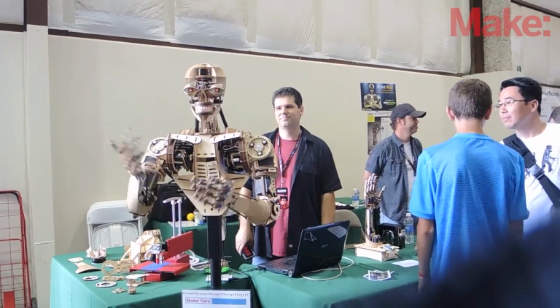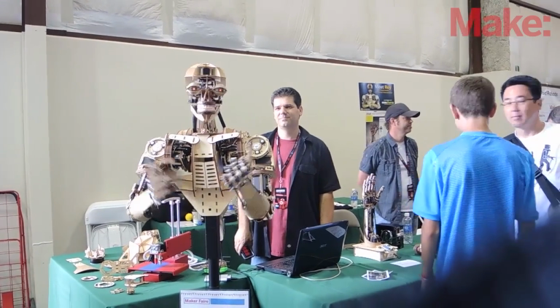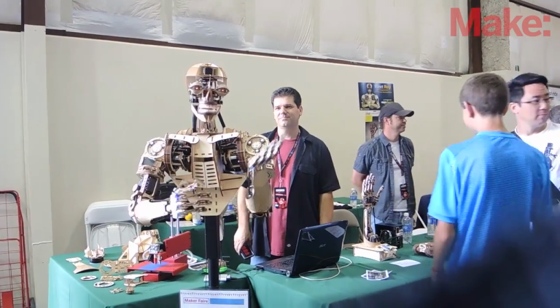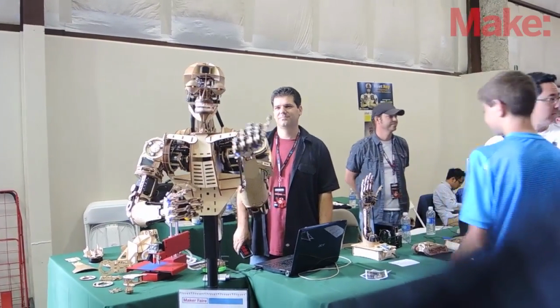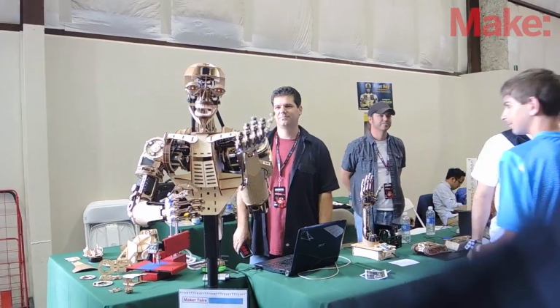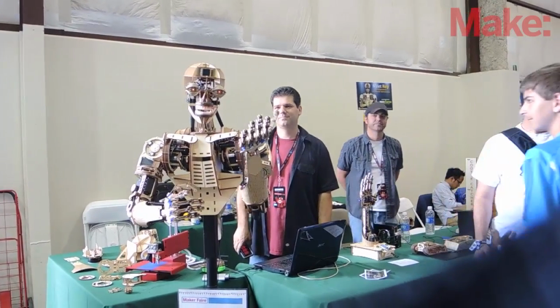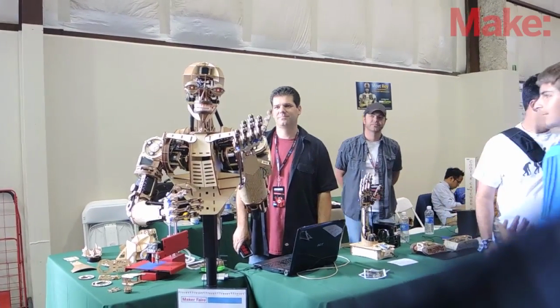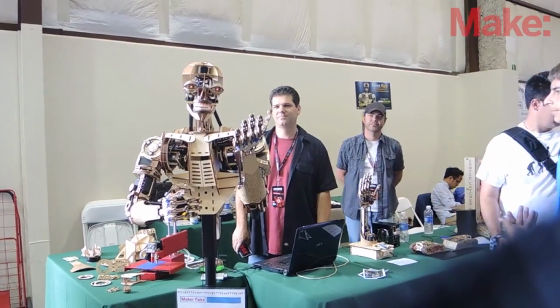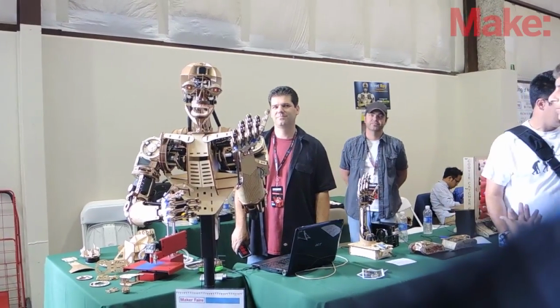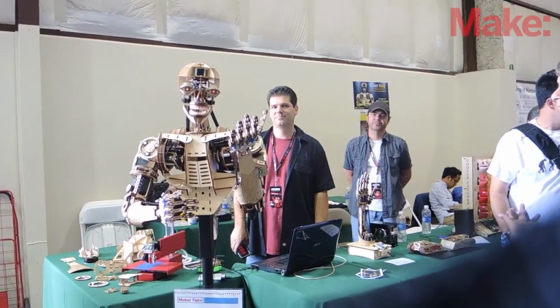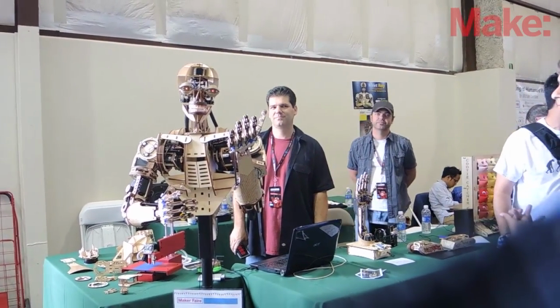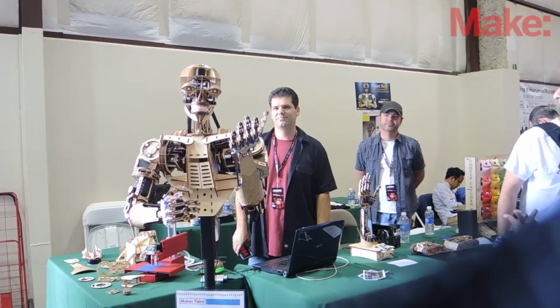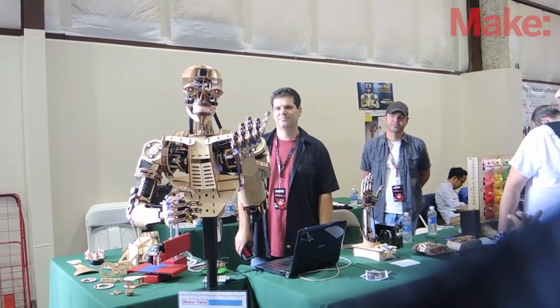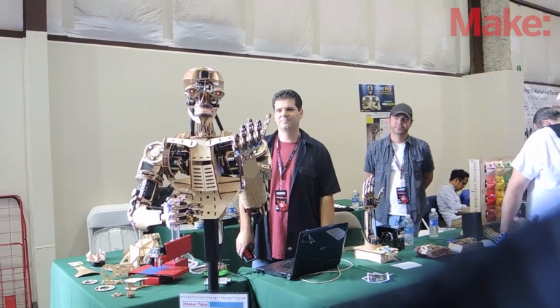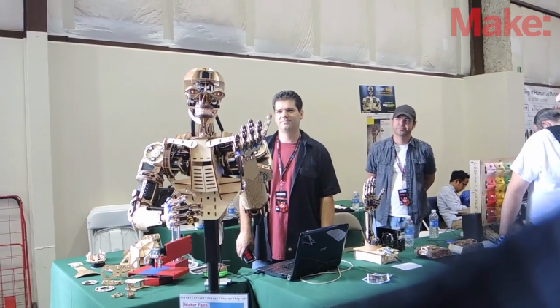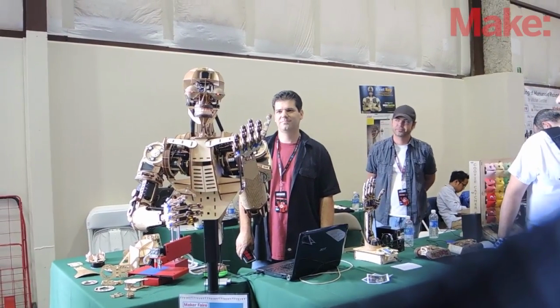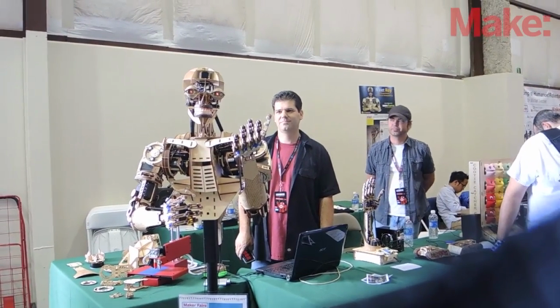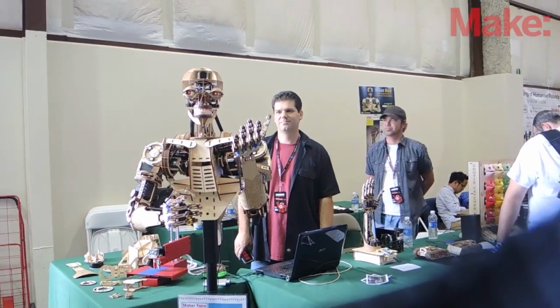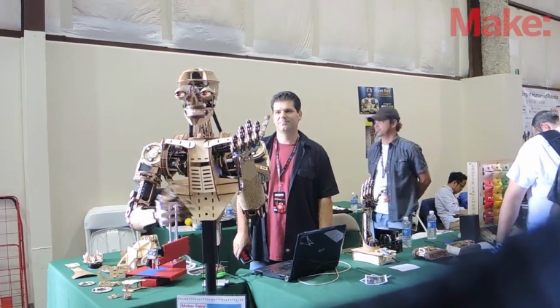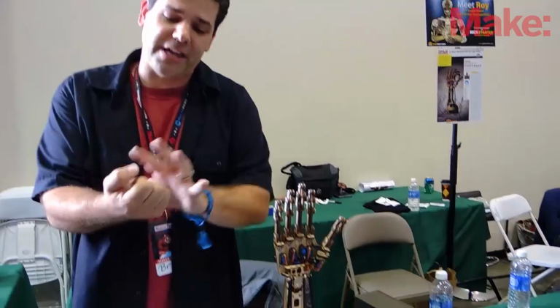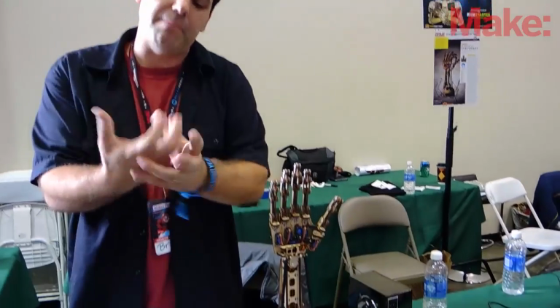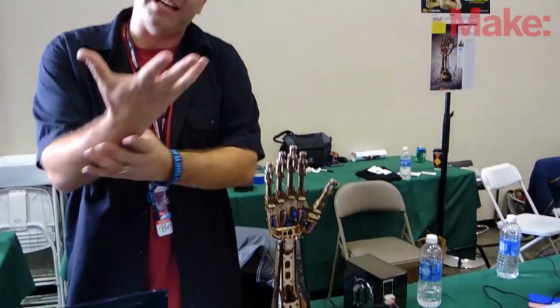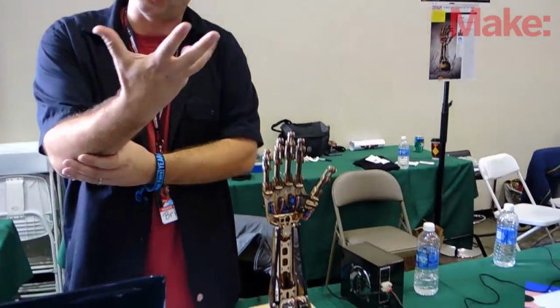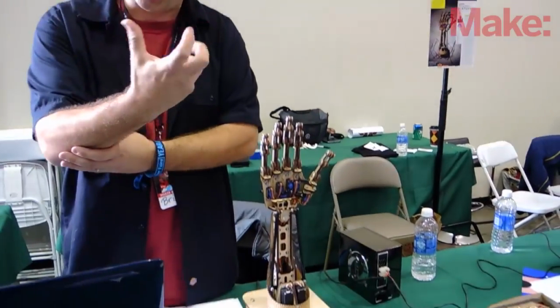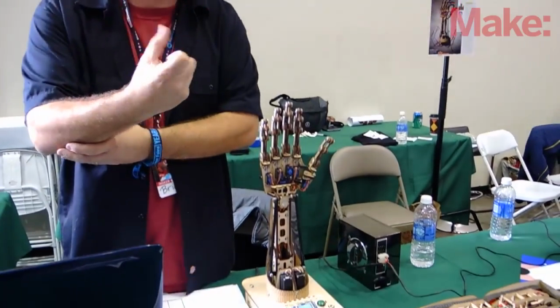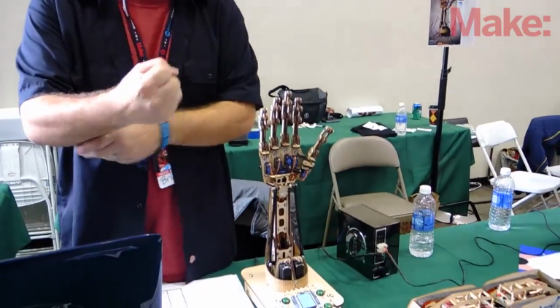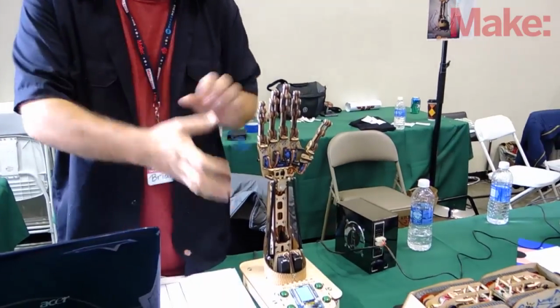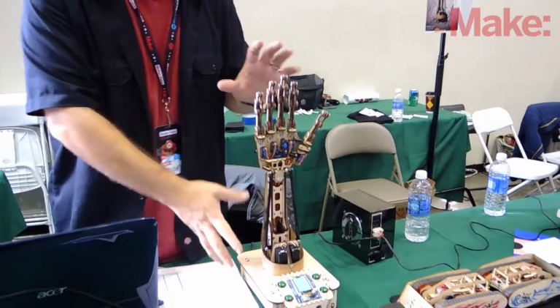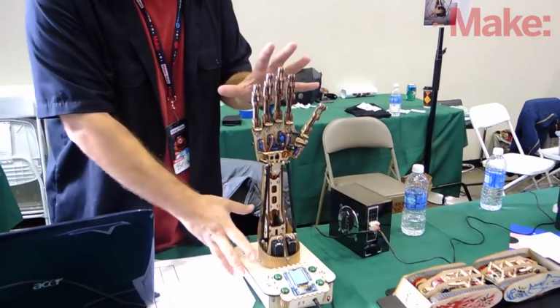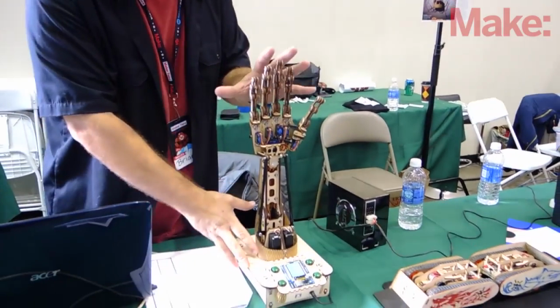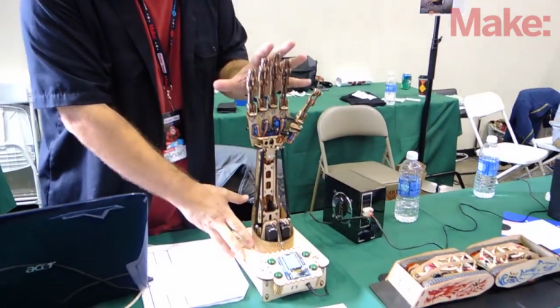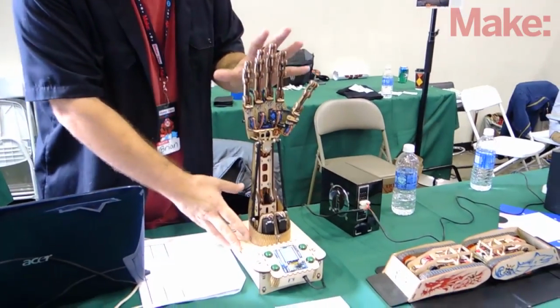Roy the Robot is going to be available in kits. Currently, I'm offering him as an arm, so that's his first kit.